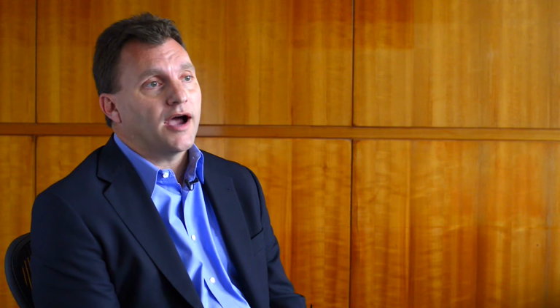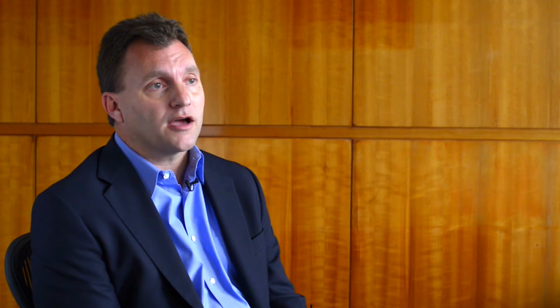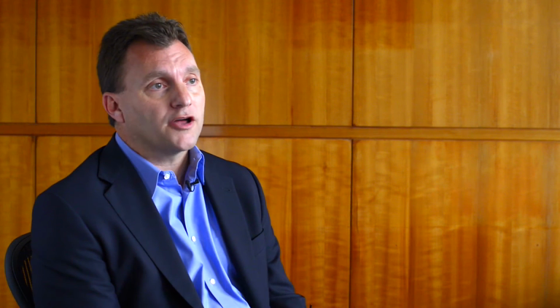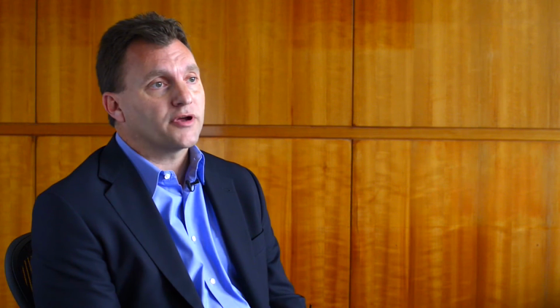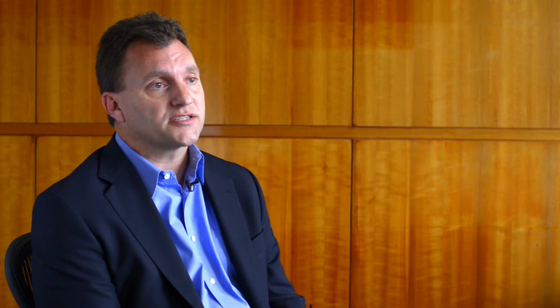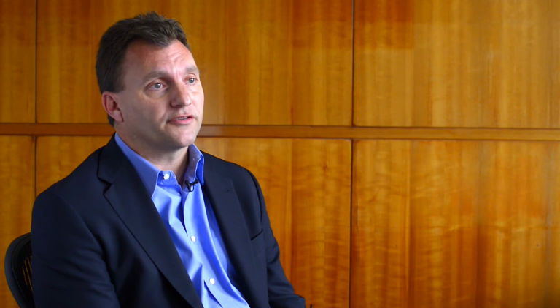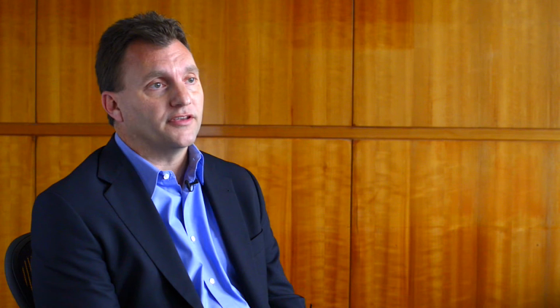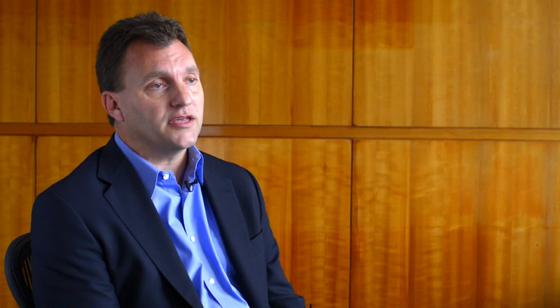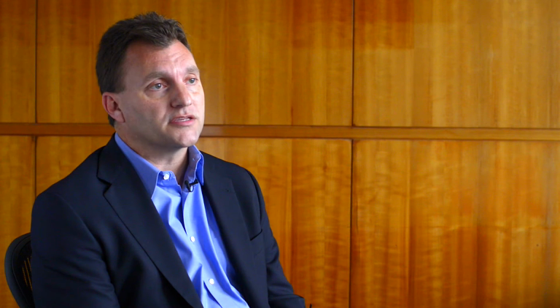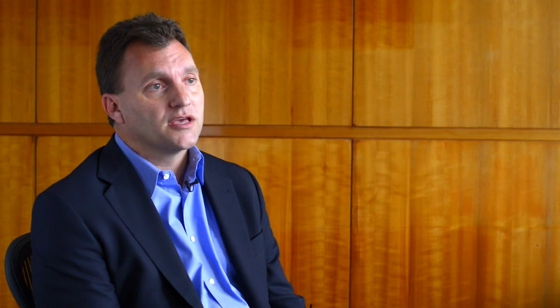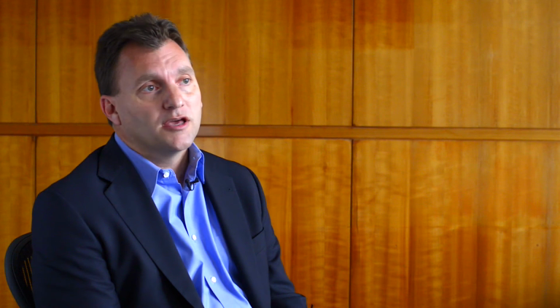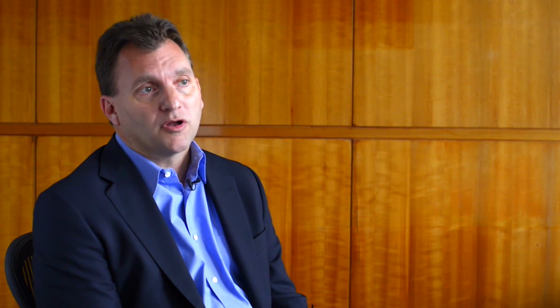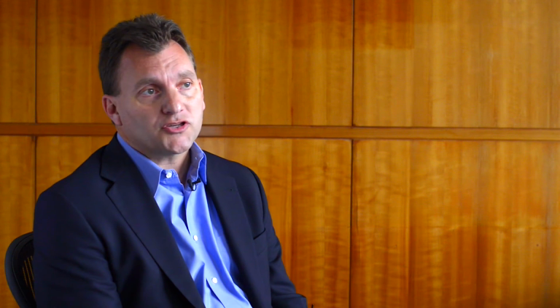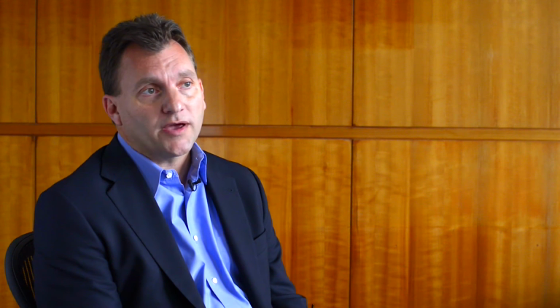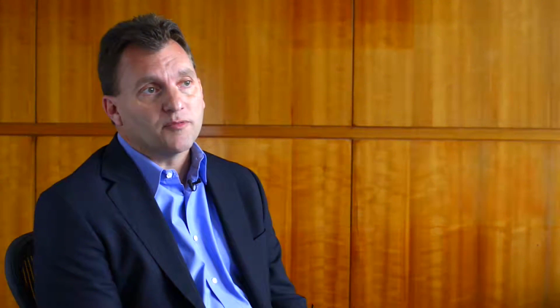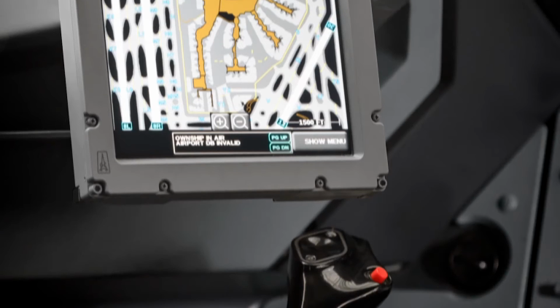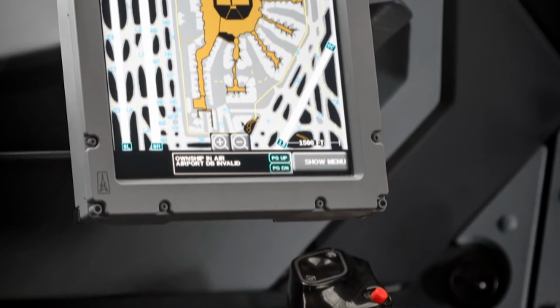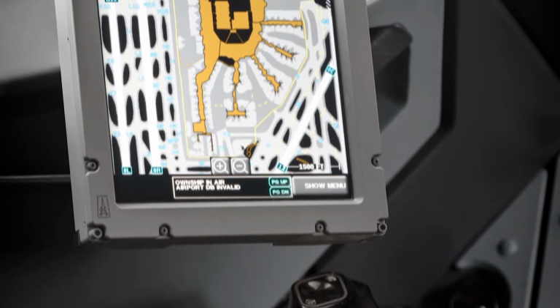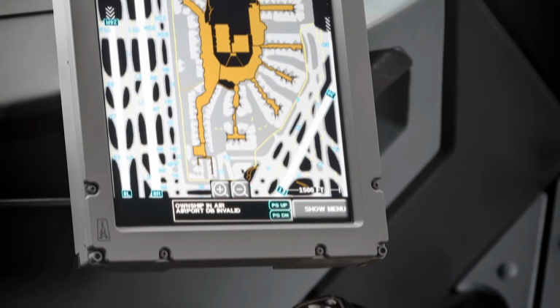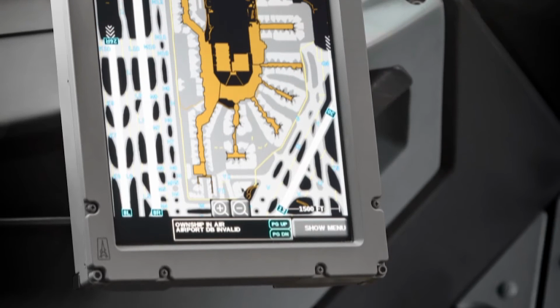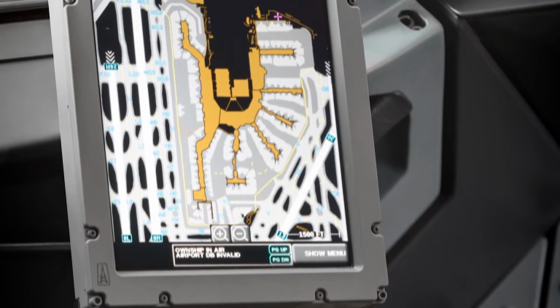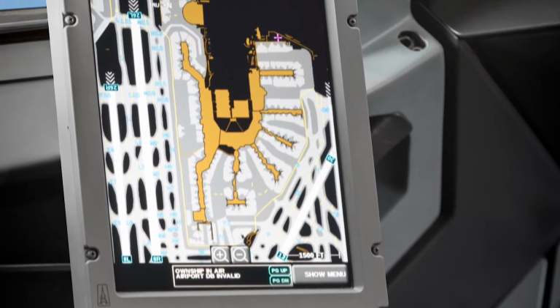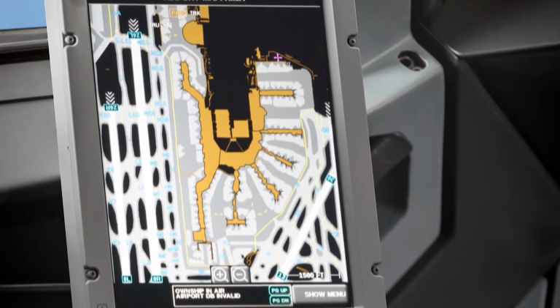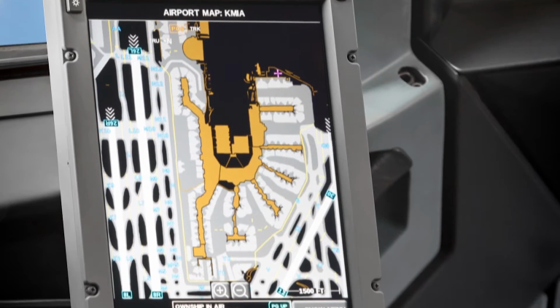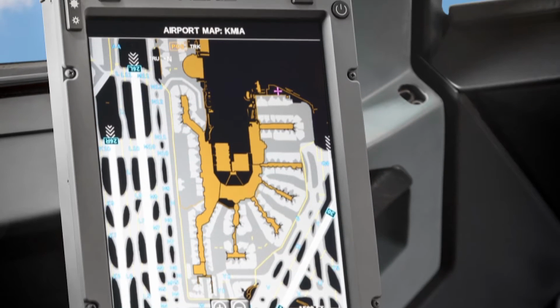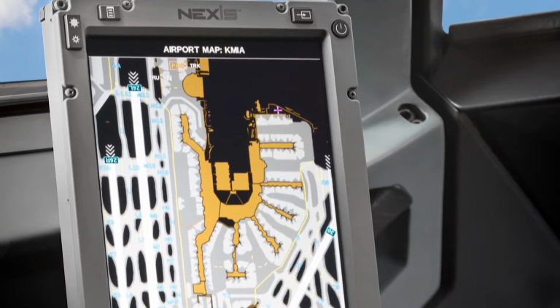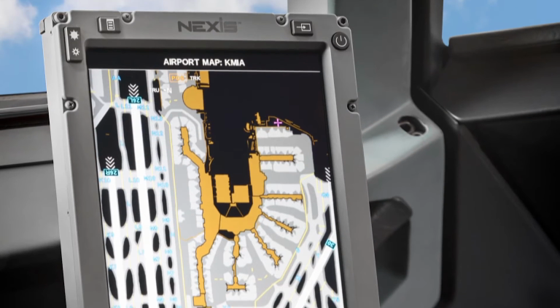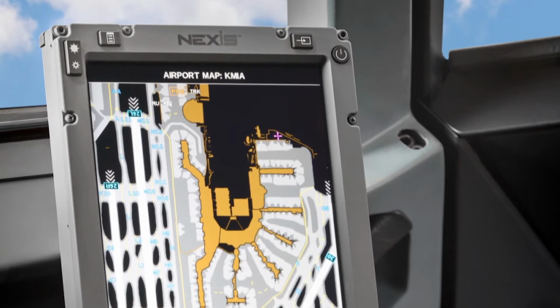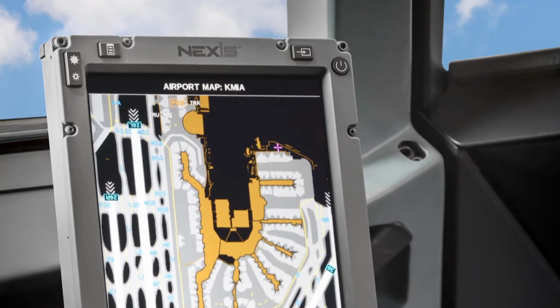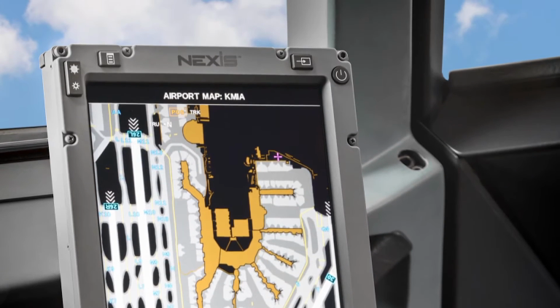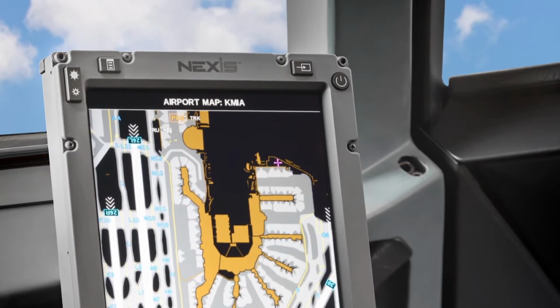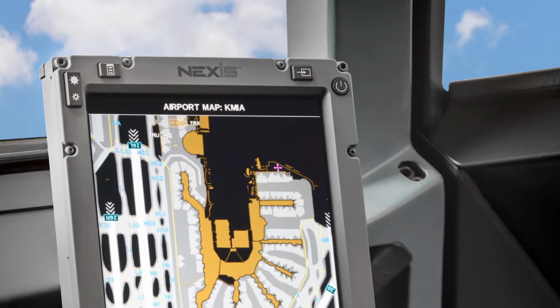high contrast LCDs, but also have the benefit of being fully integrated into the aircraft's avionics.